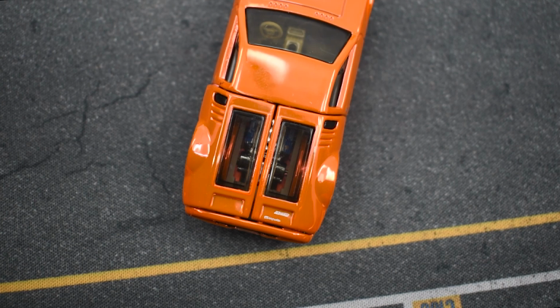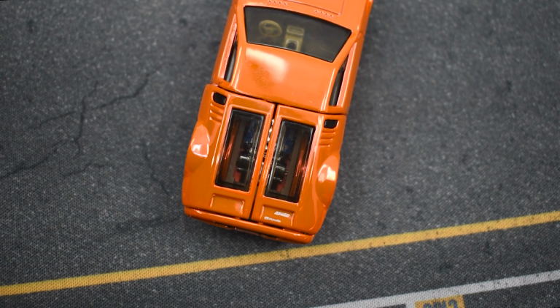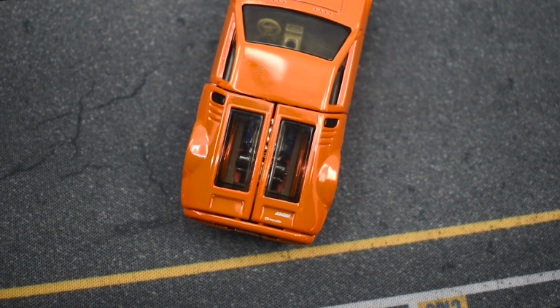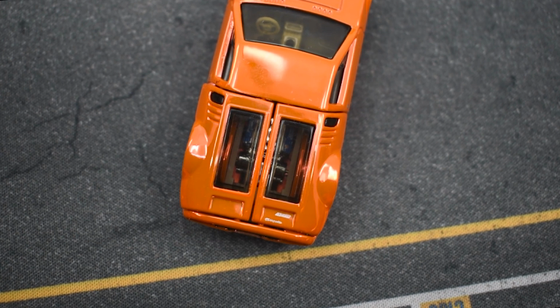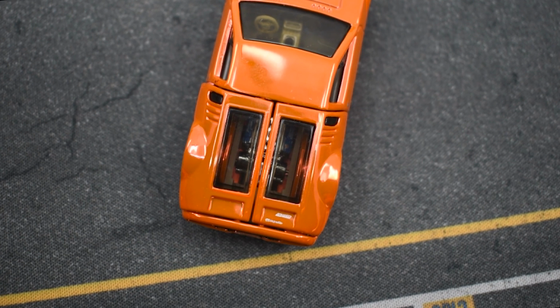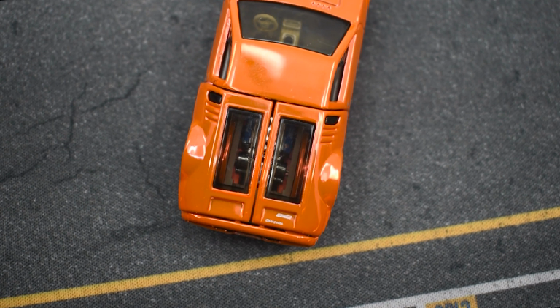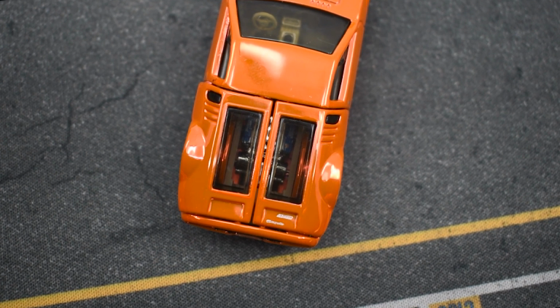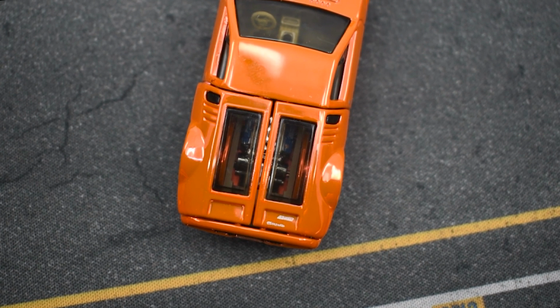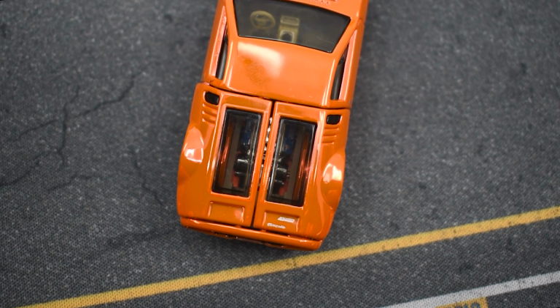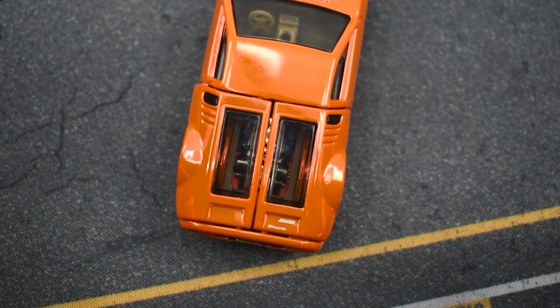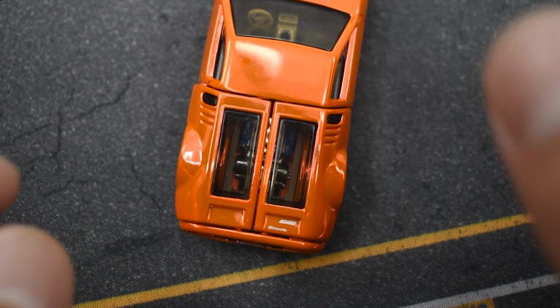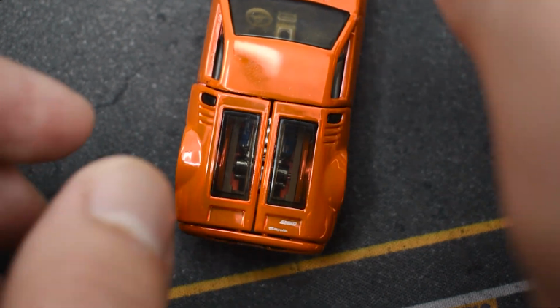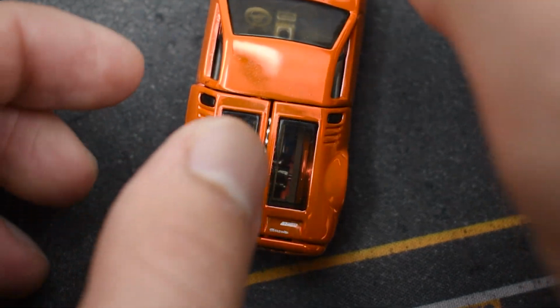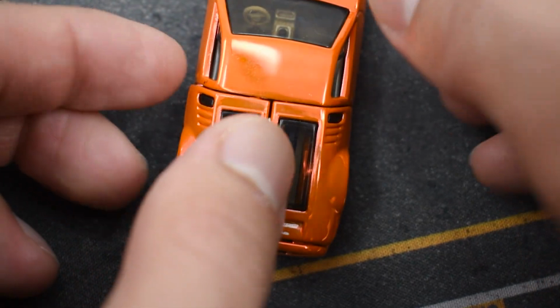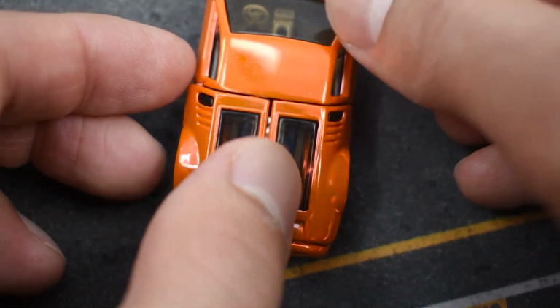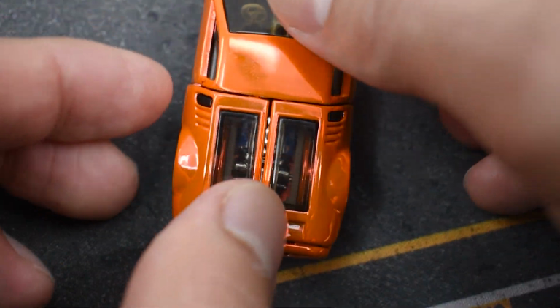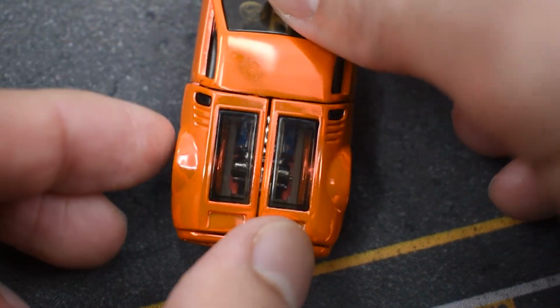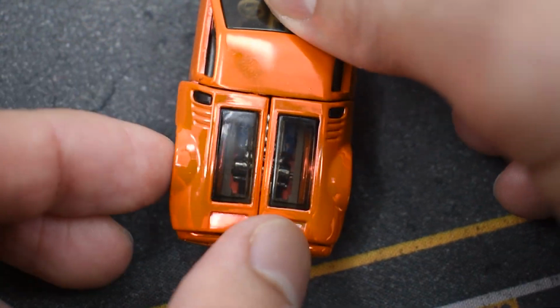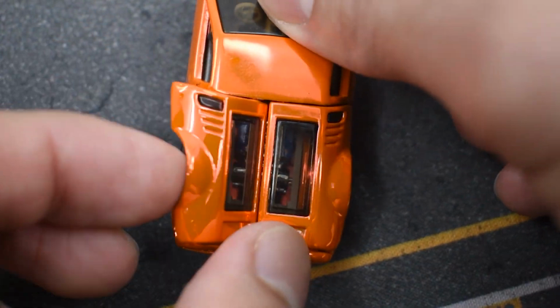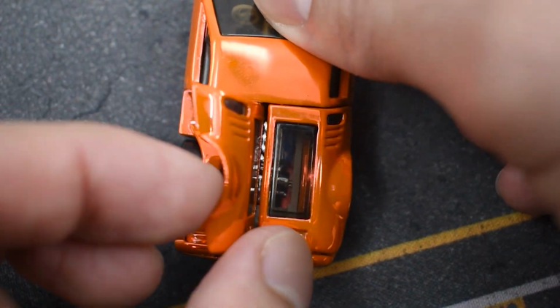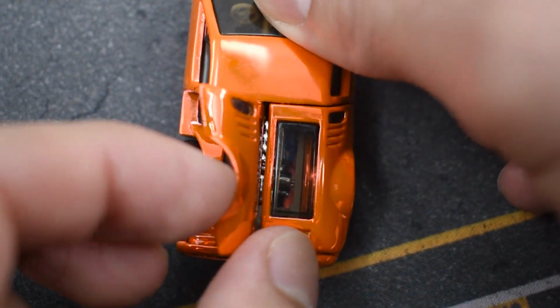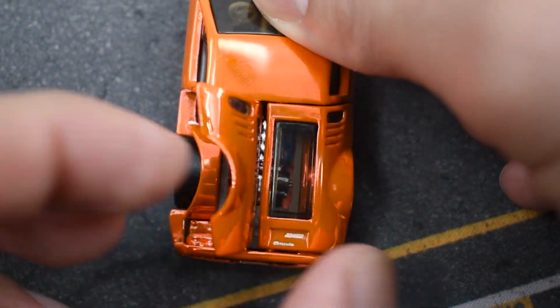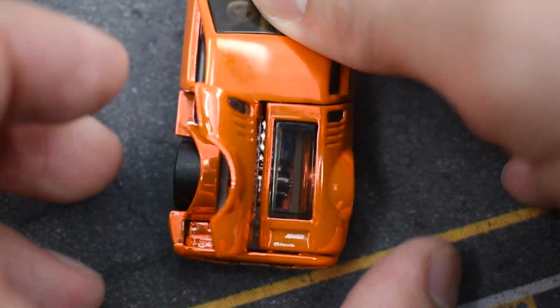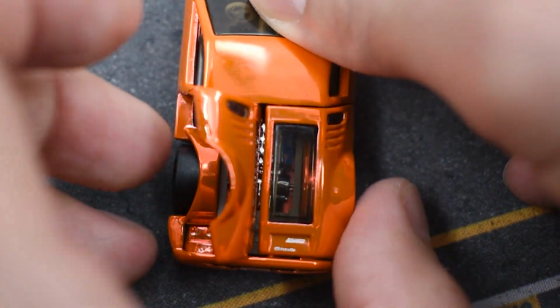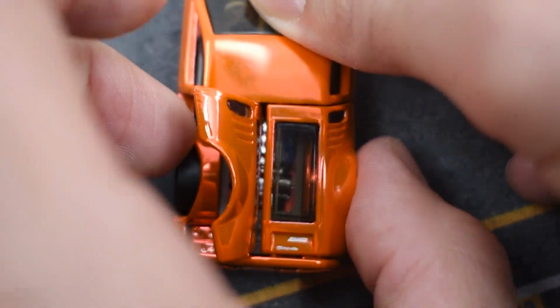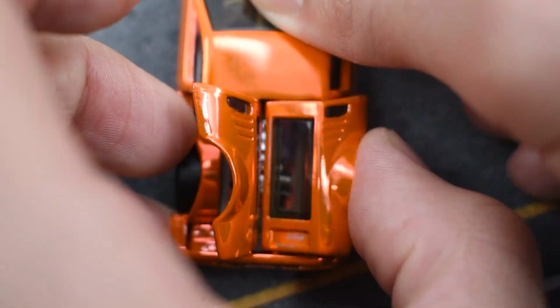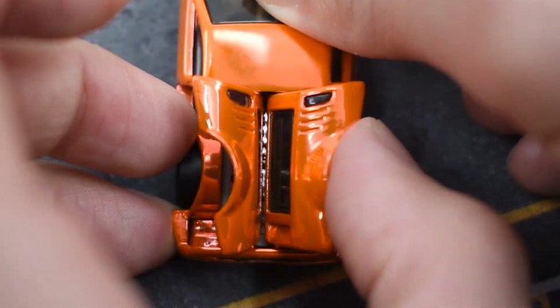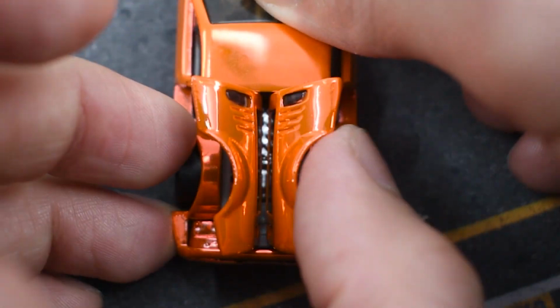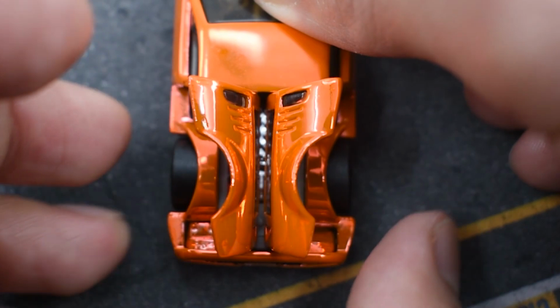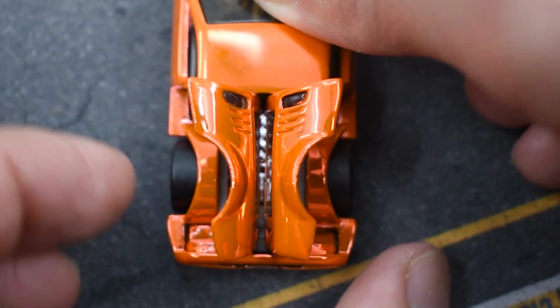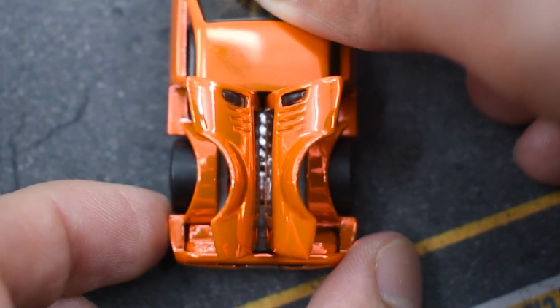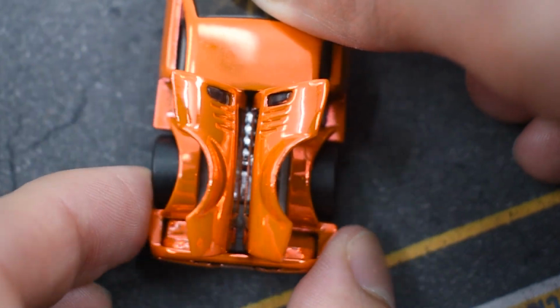However, the most distinctive feature of this casting is the gull wings on the back, just like in the real model.